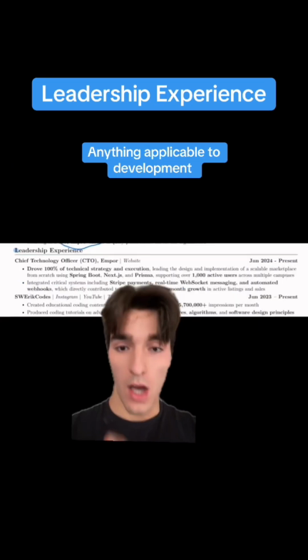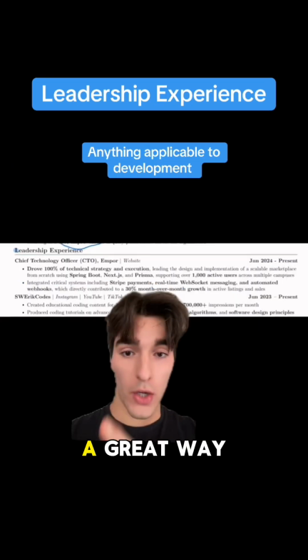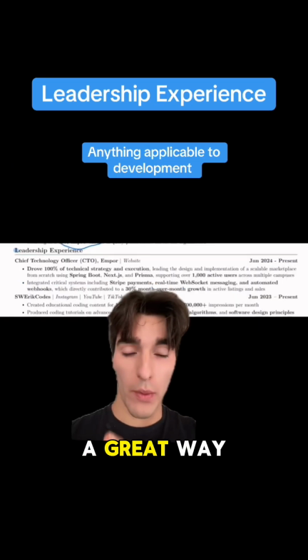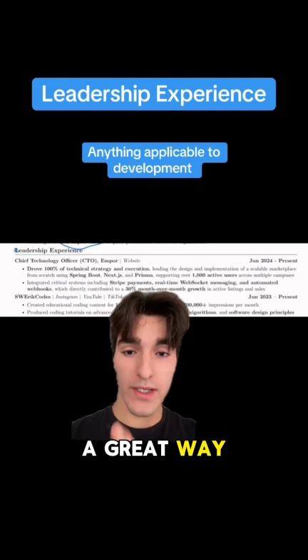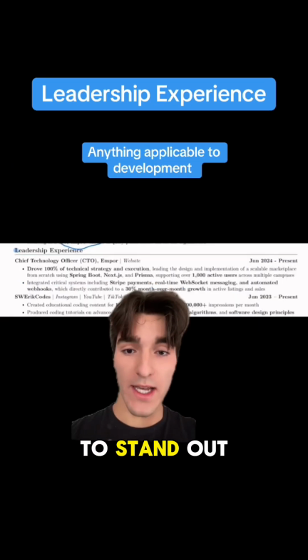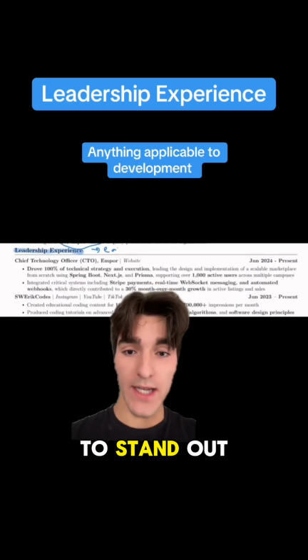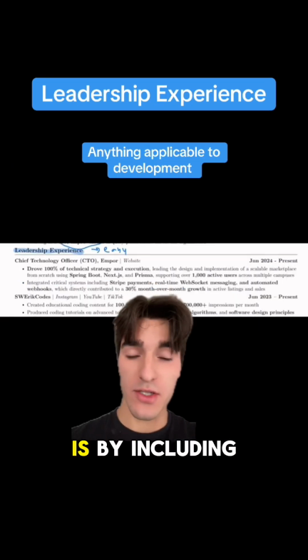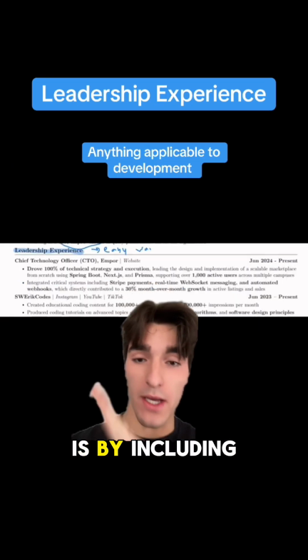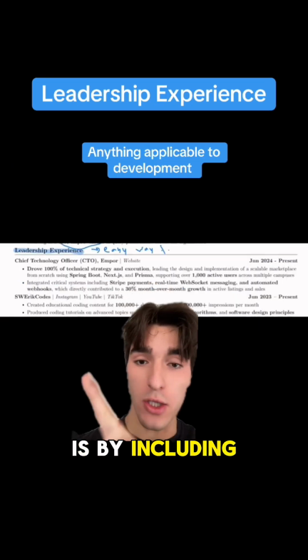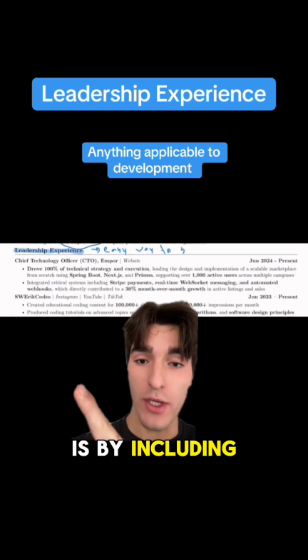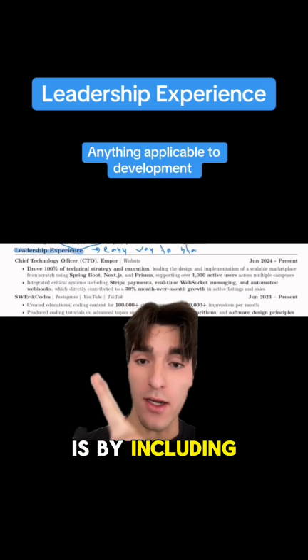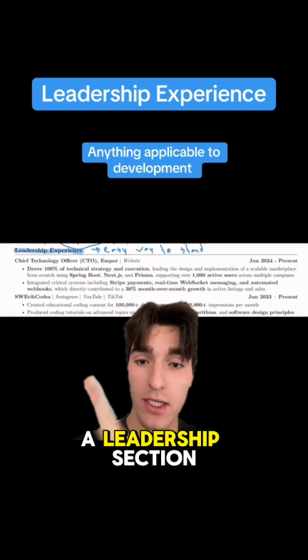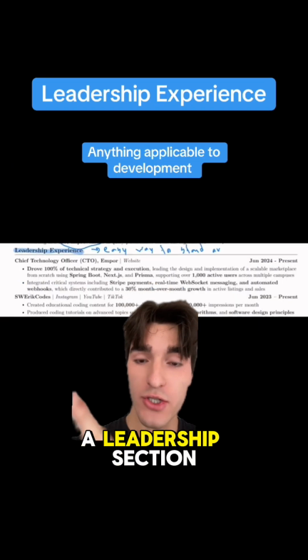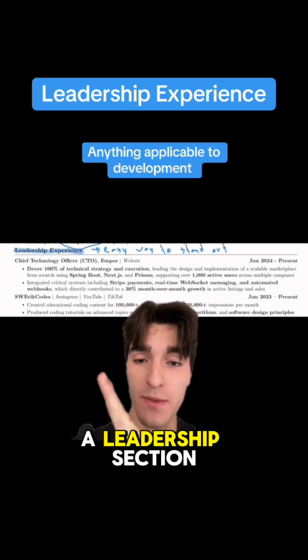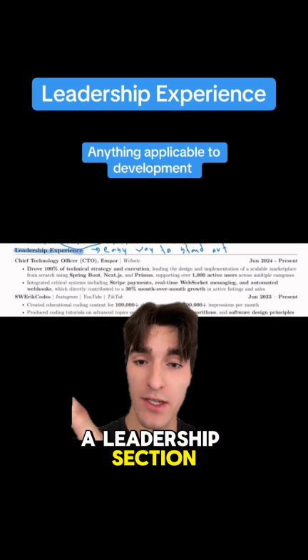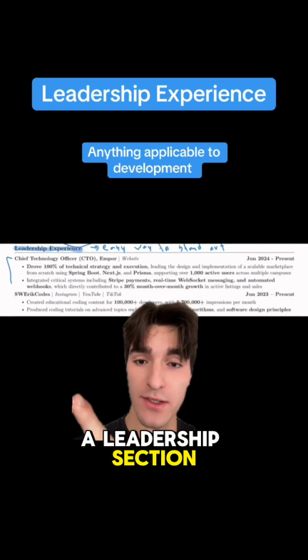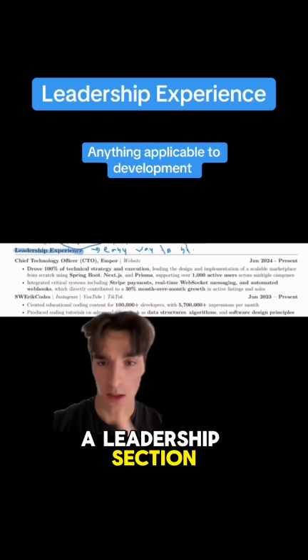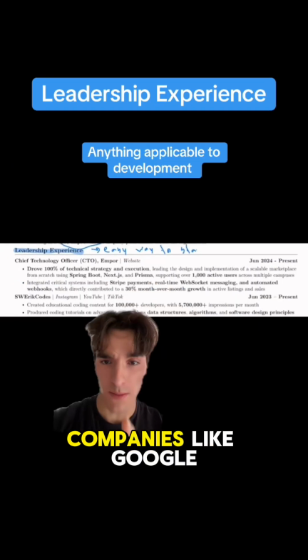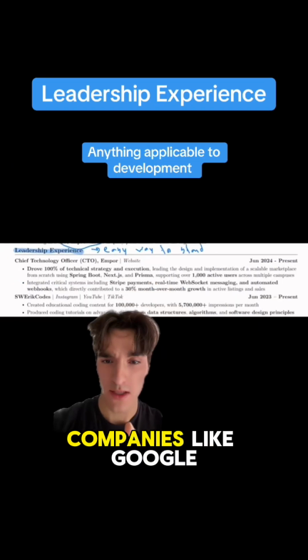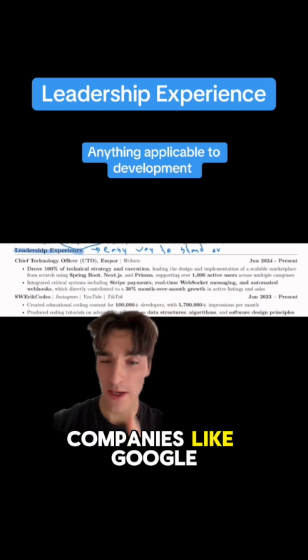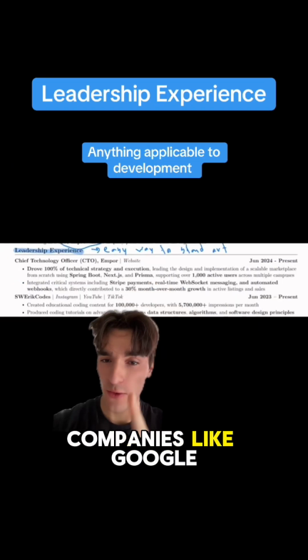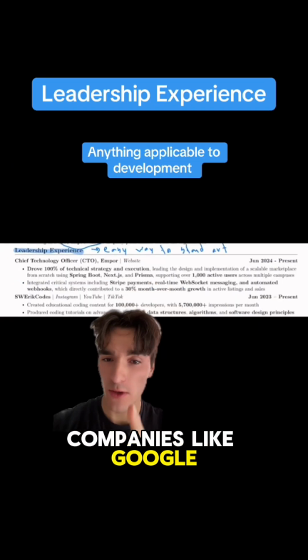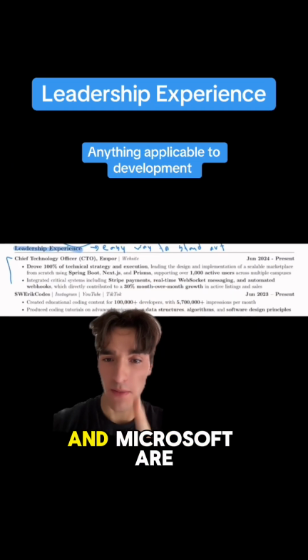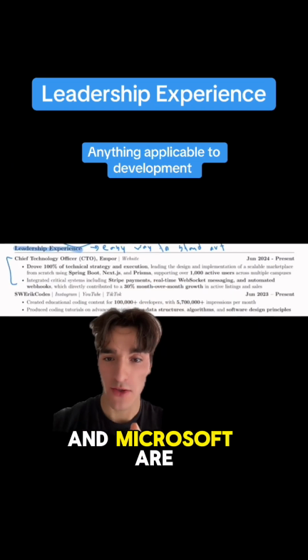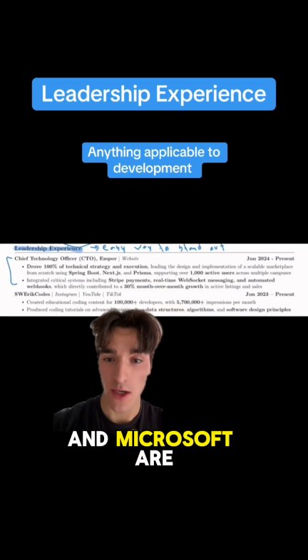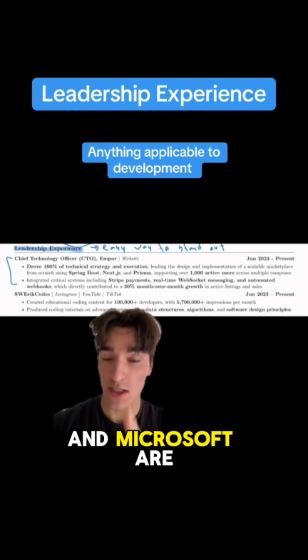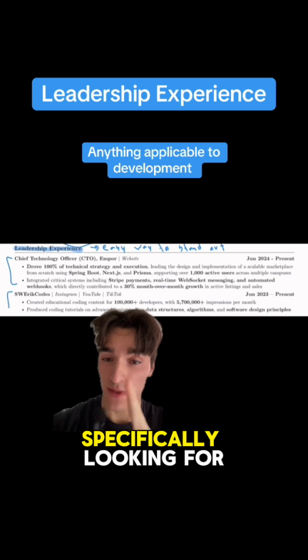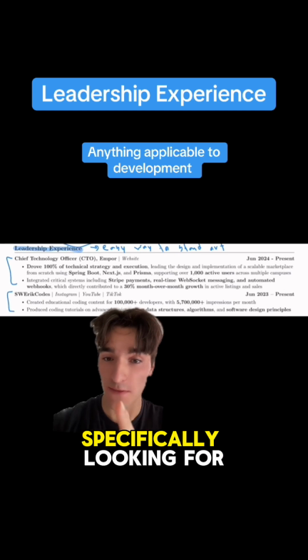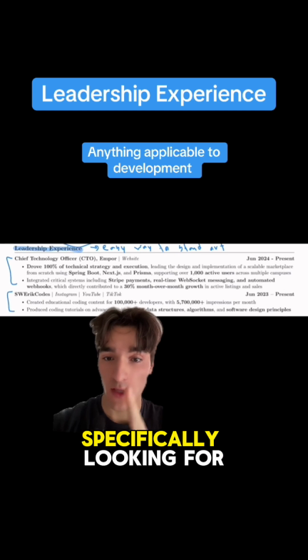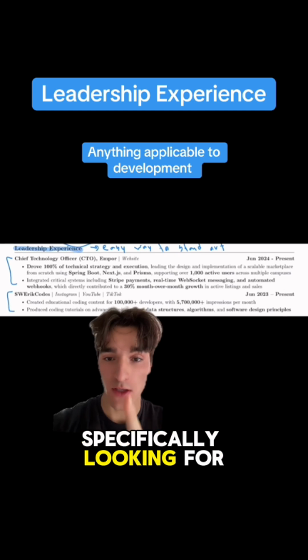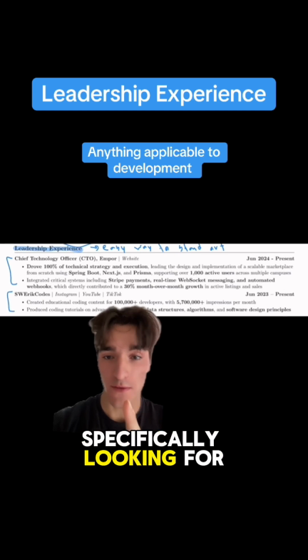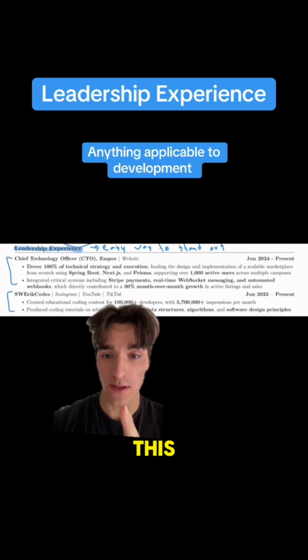A great way to stand out is by including a leadership section. Companies like Google and Microsoft are specifically looking for this.